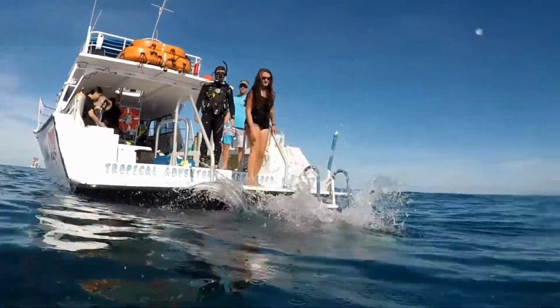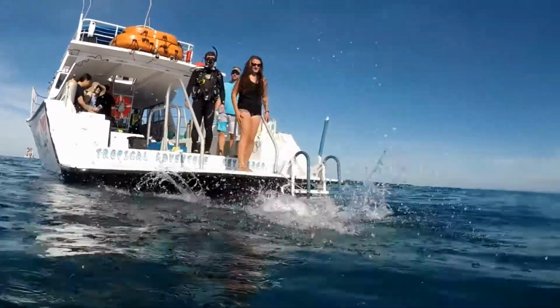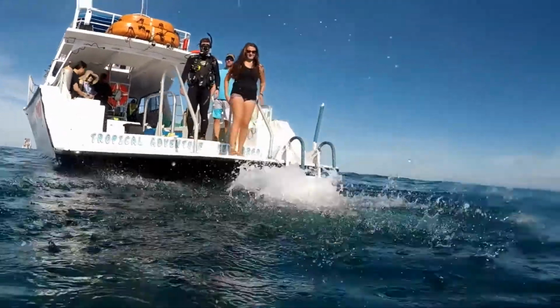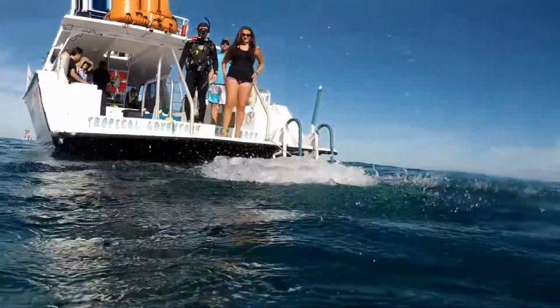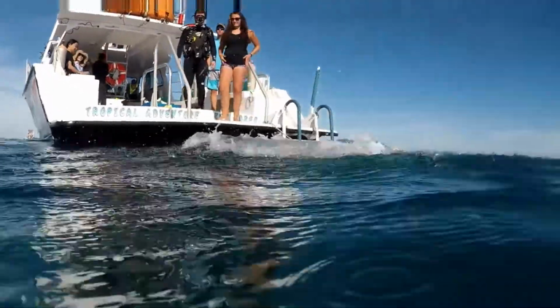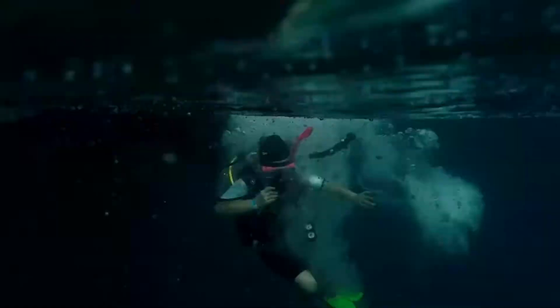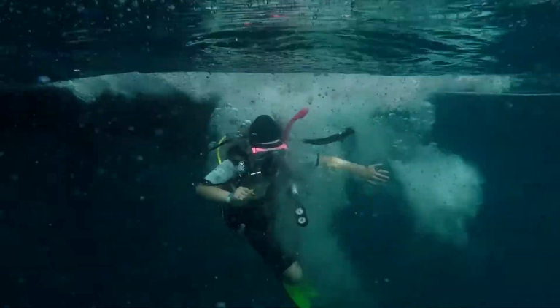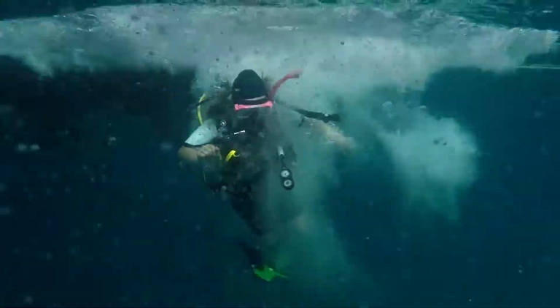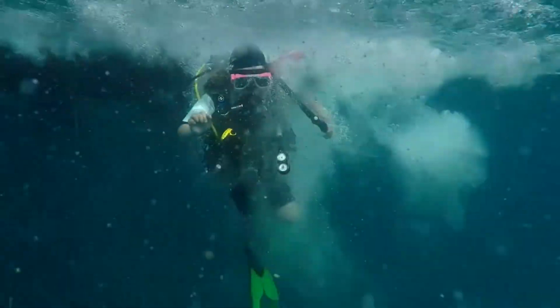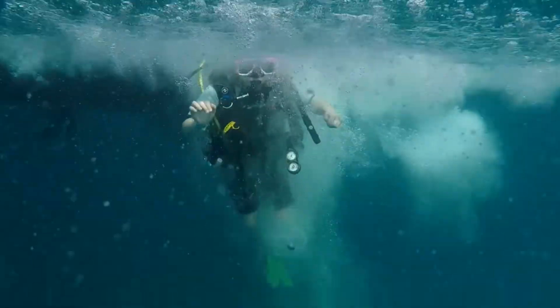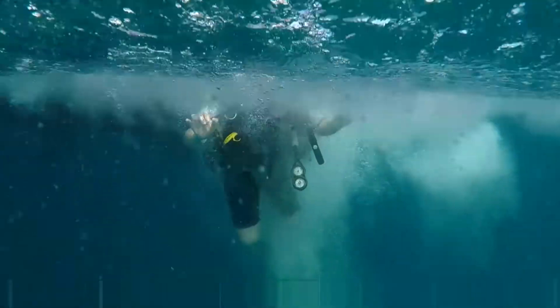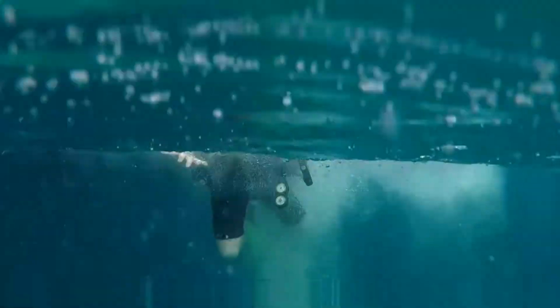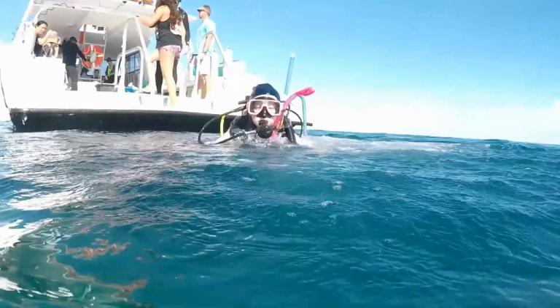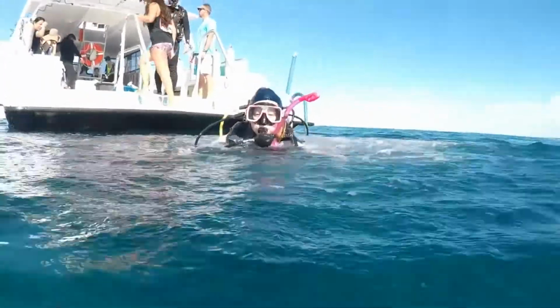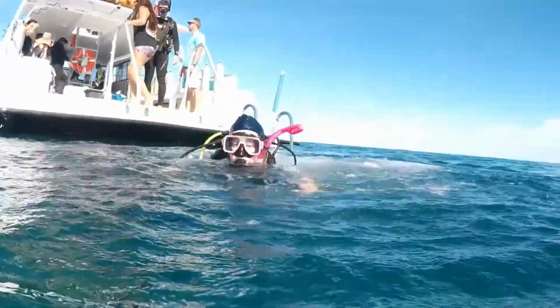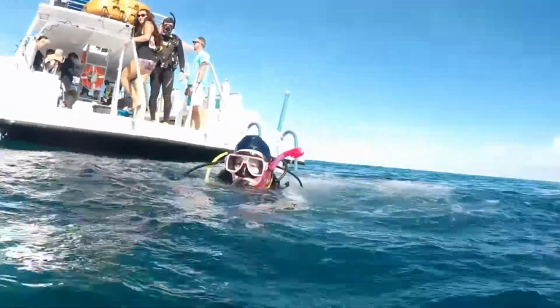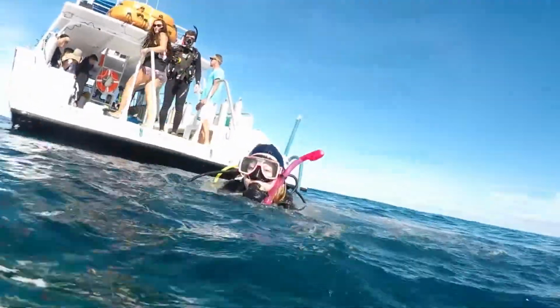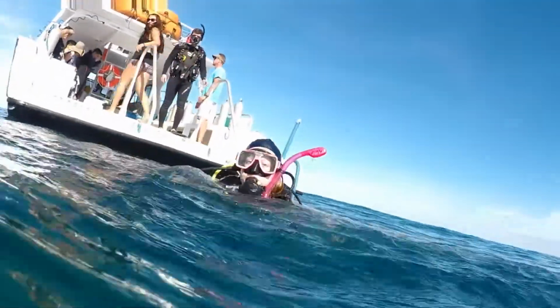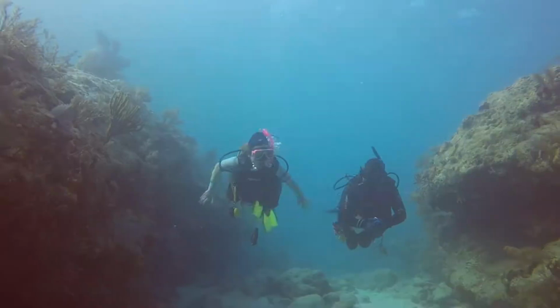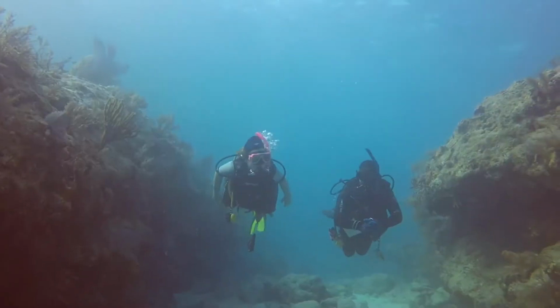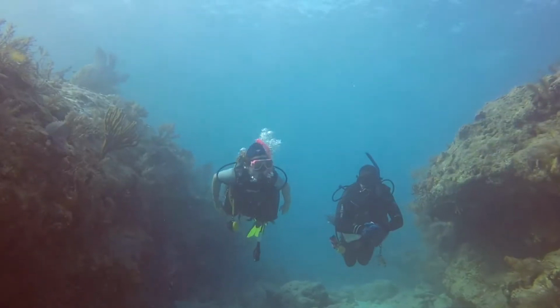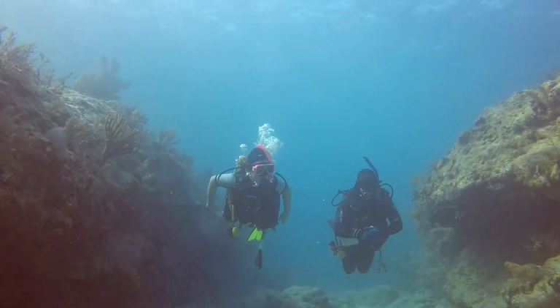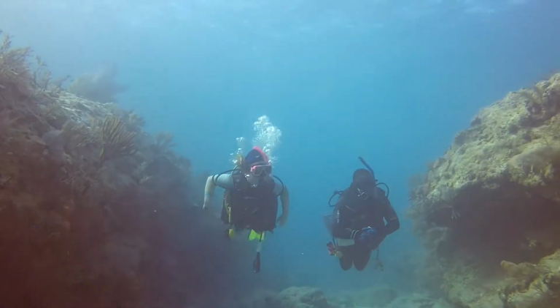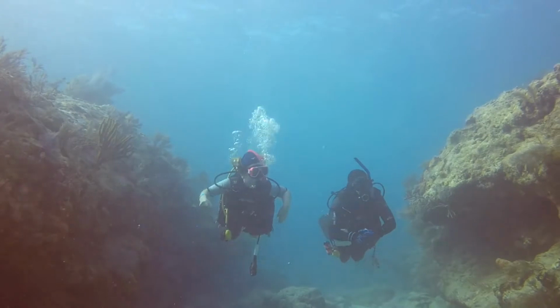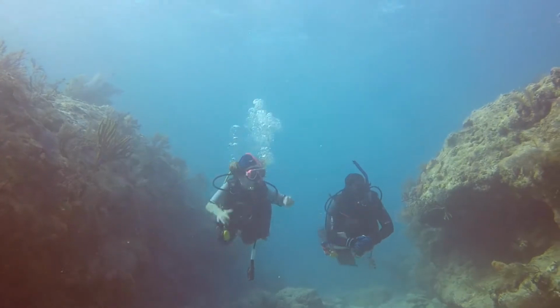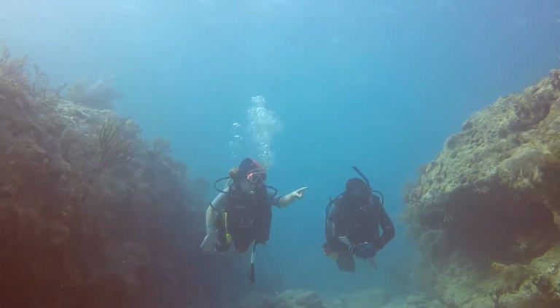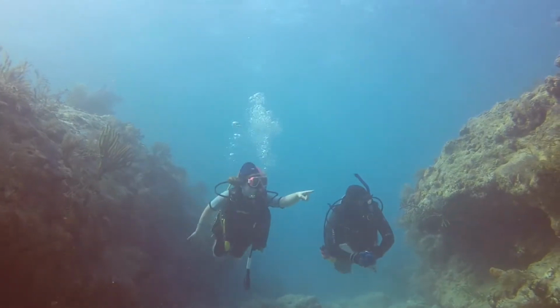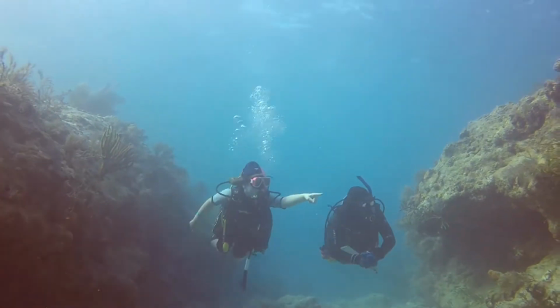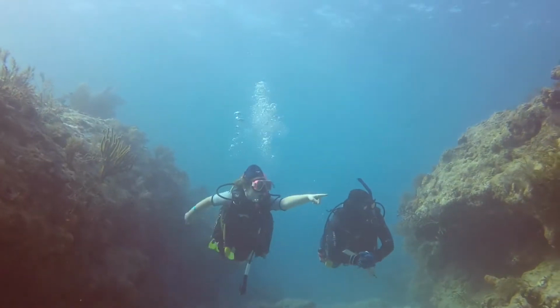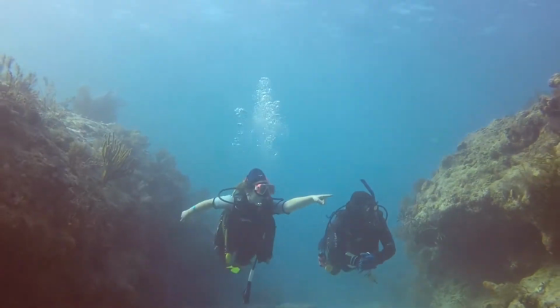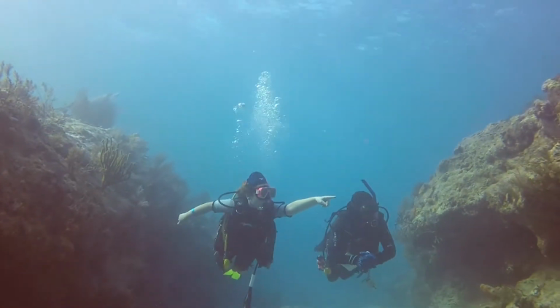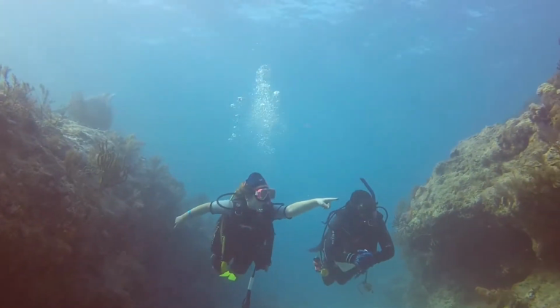Now that I have completed the test part of the dive, we go for a tour around the reef. Let's go explore!